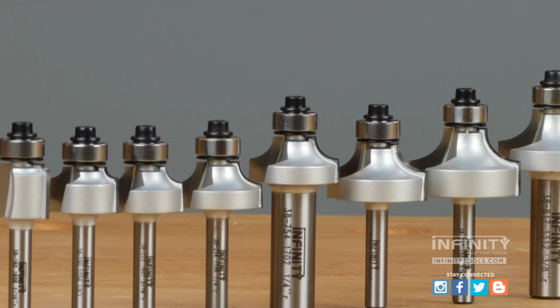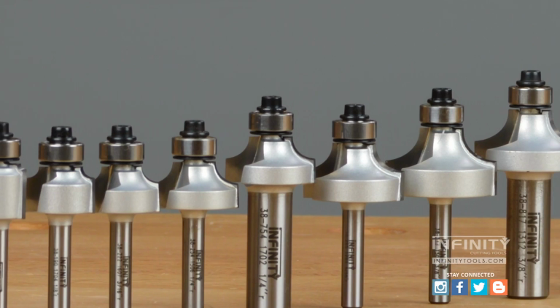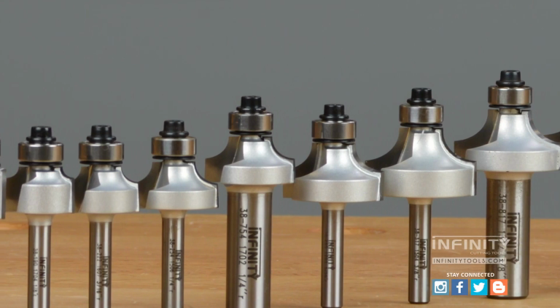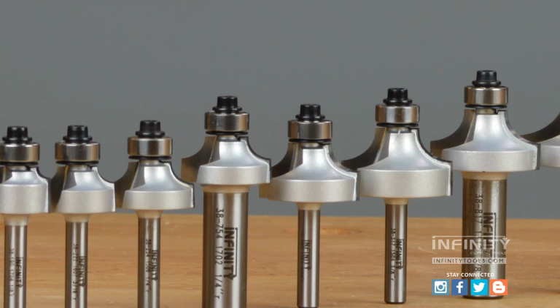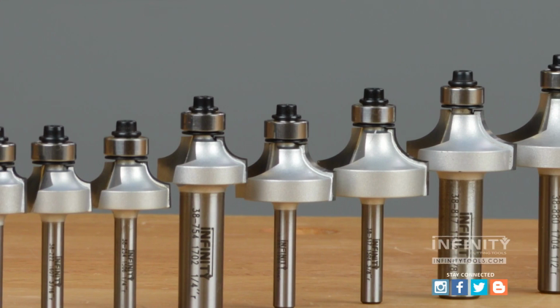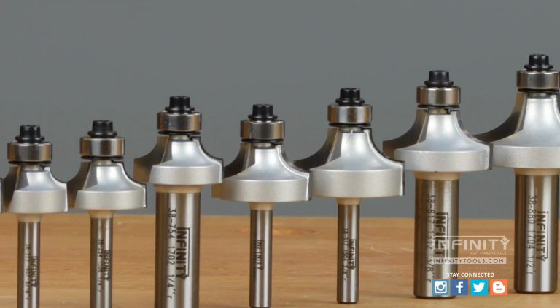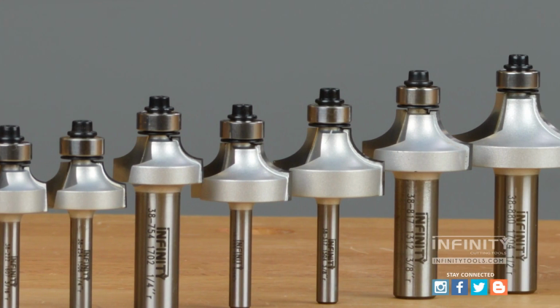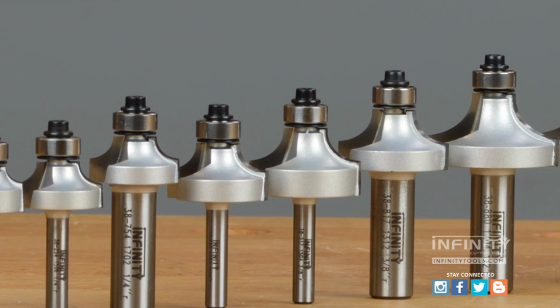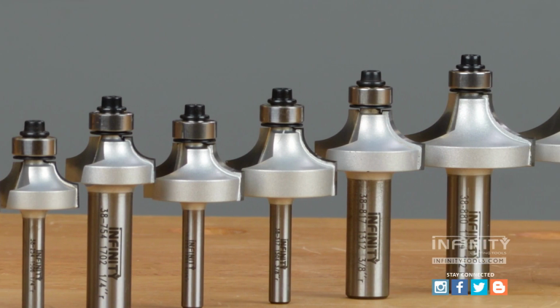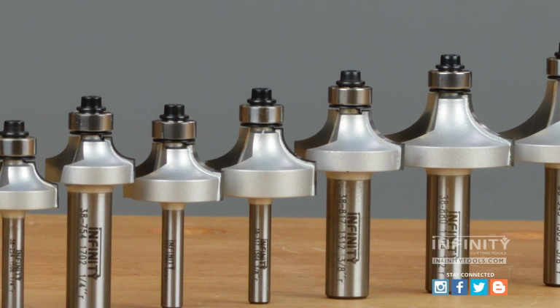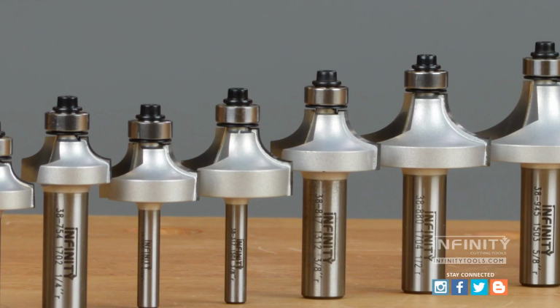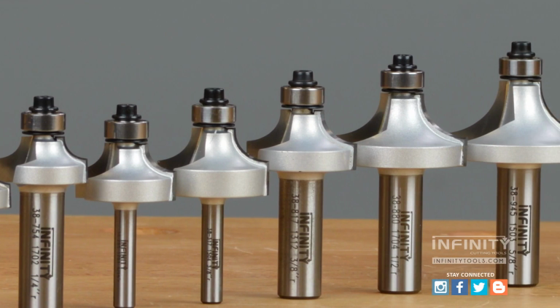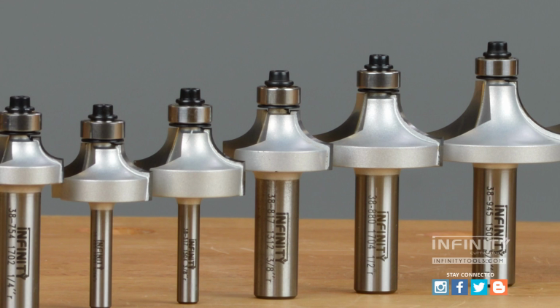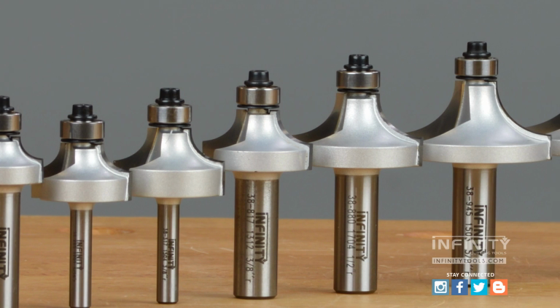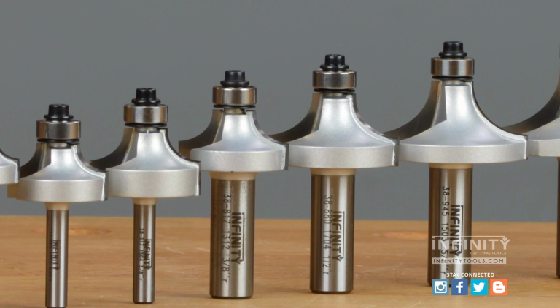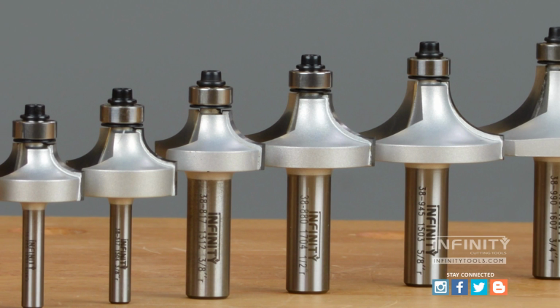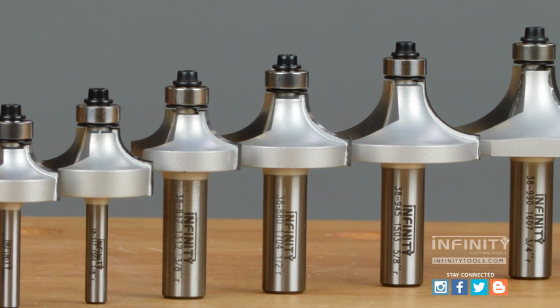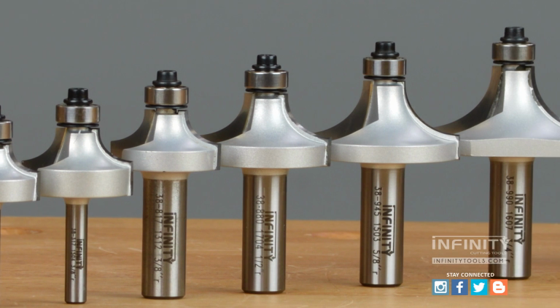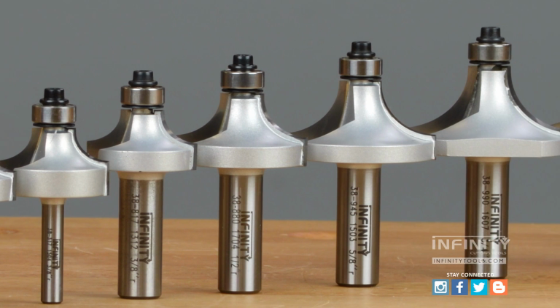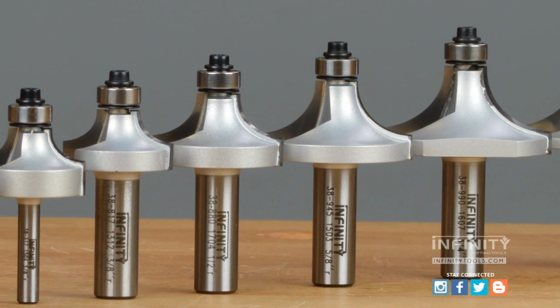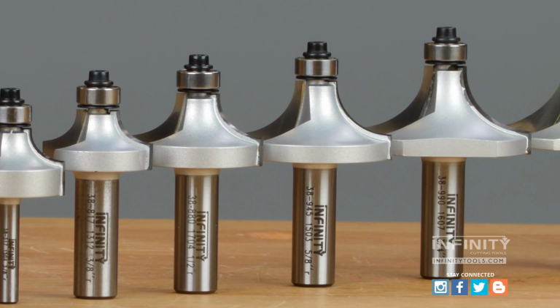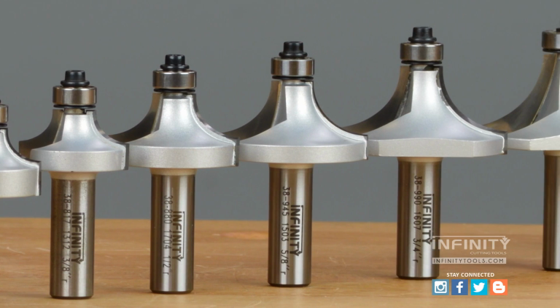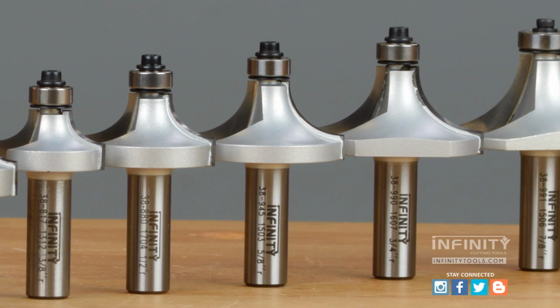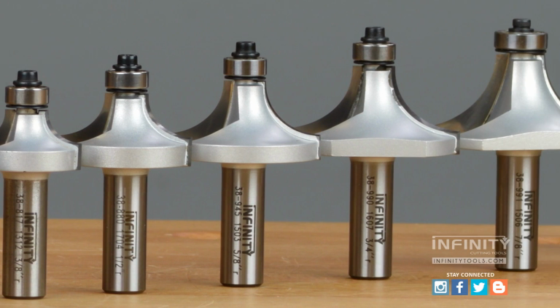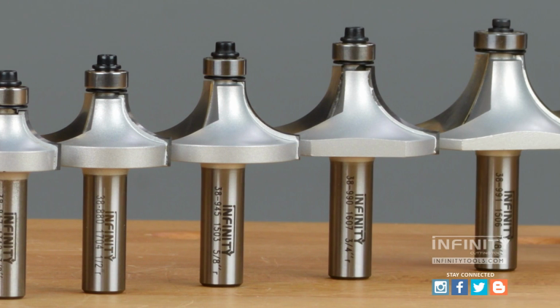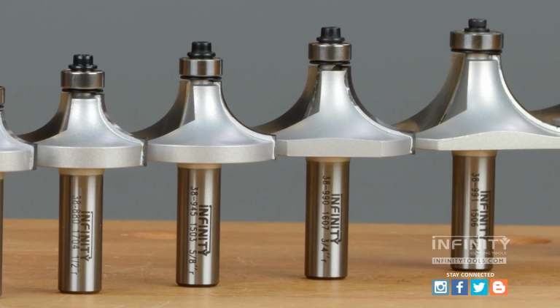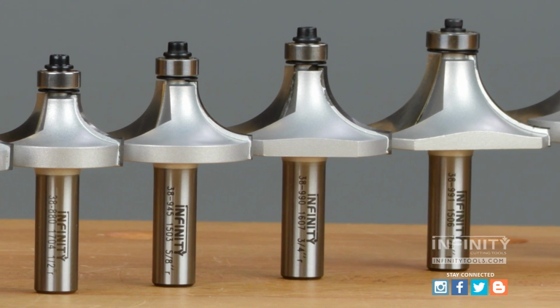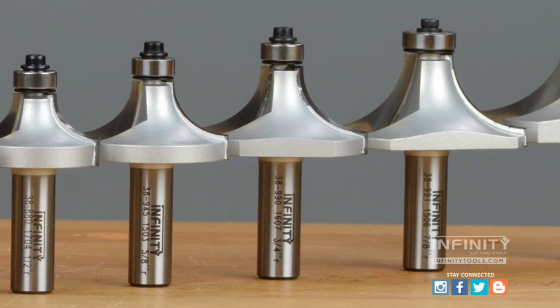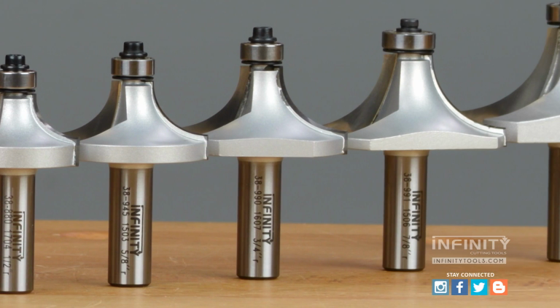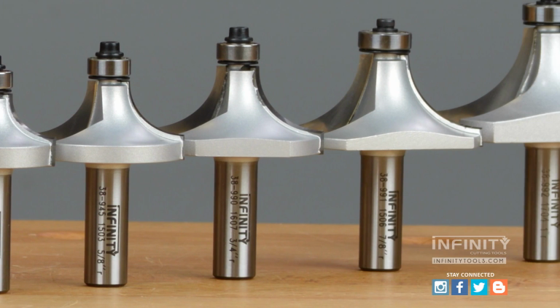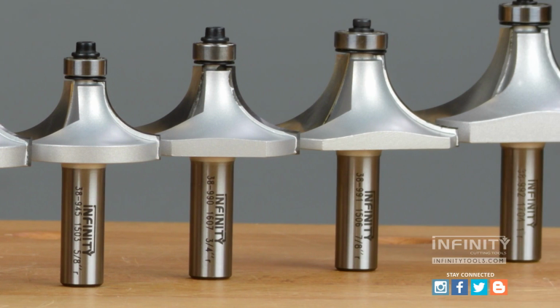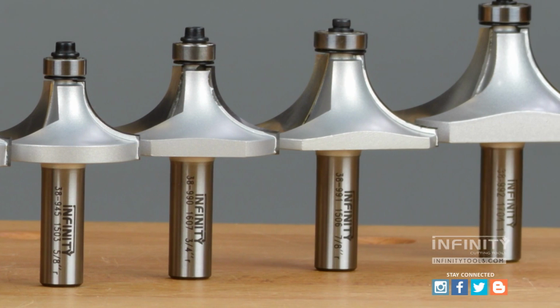If your roundover bits cause burning and tear-out every time you use them, it may be time to give an Infinity roundover bit a try.